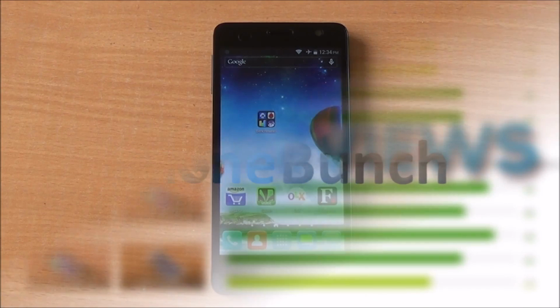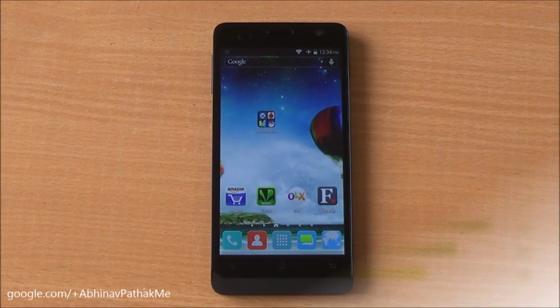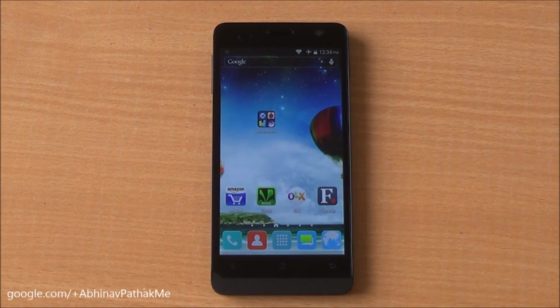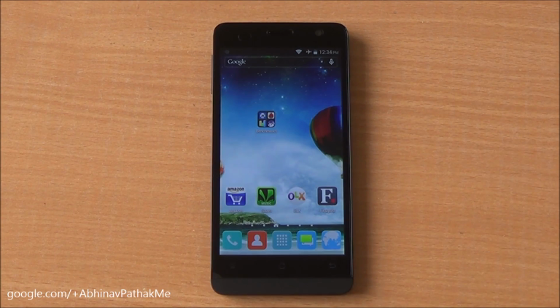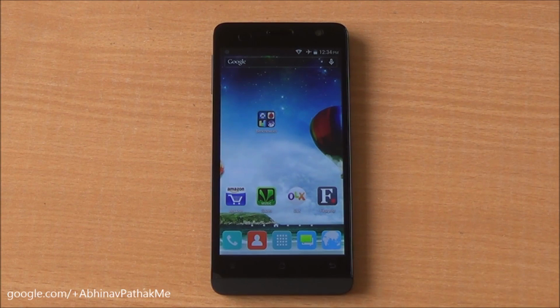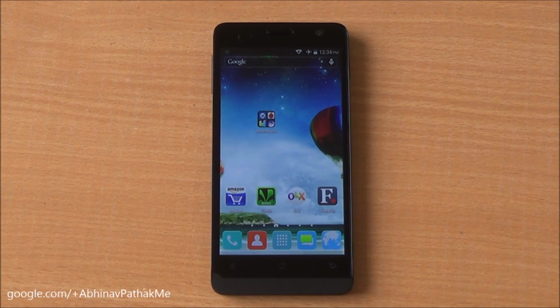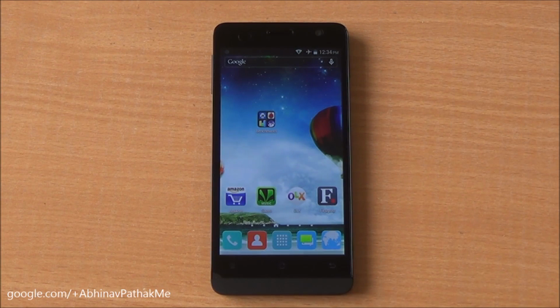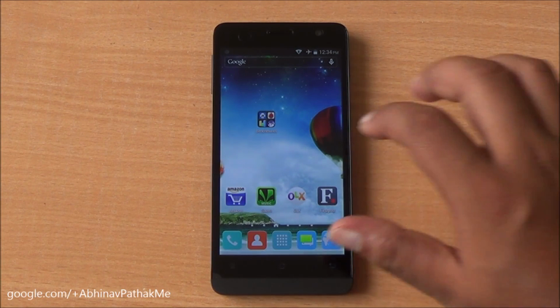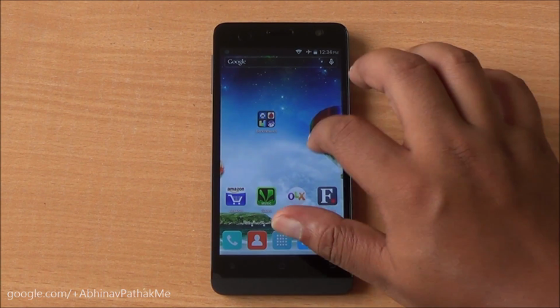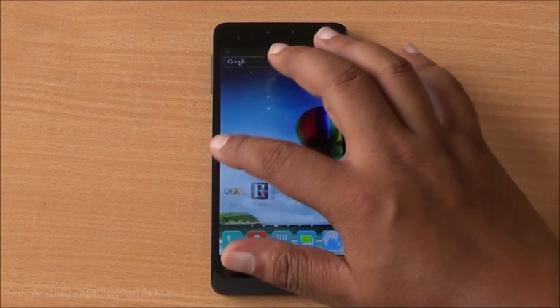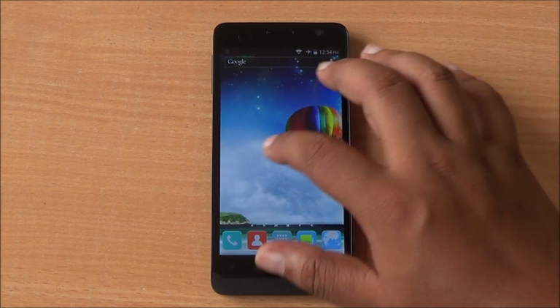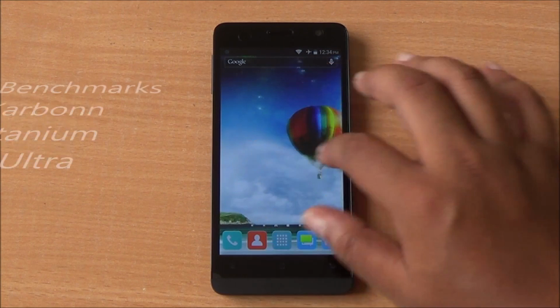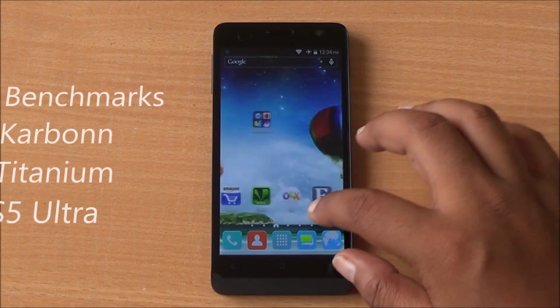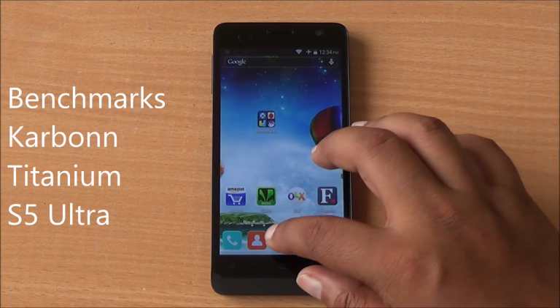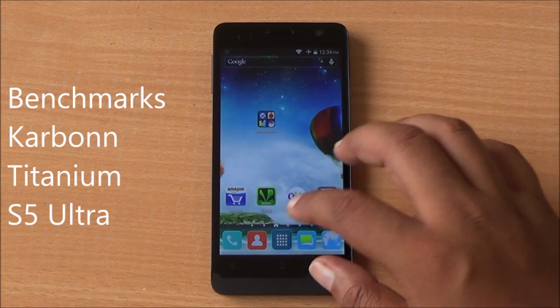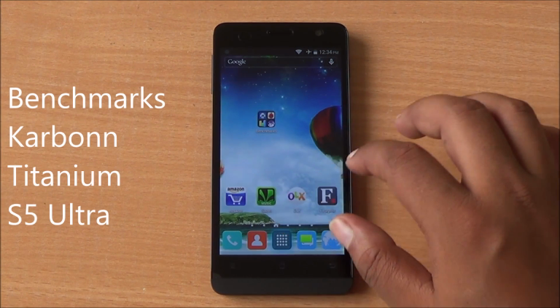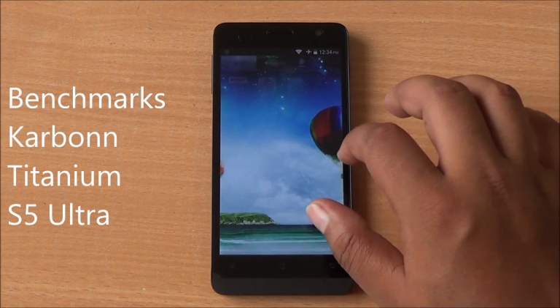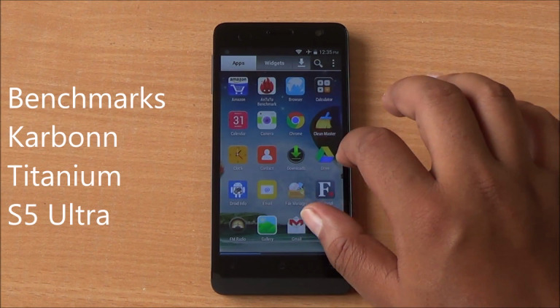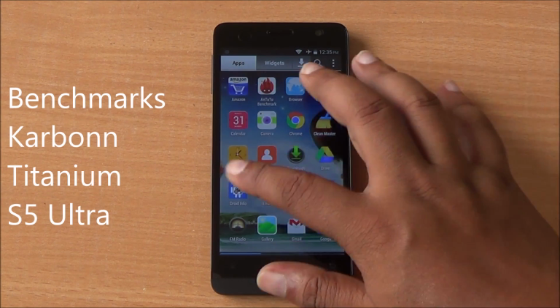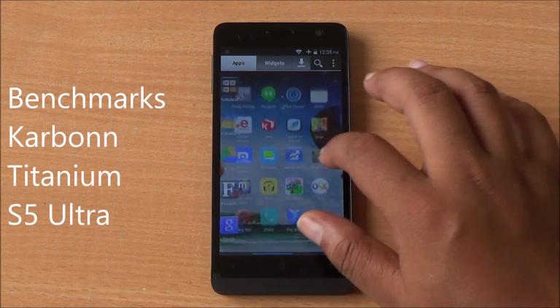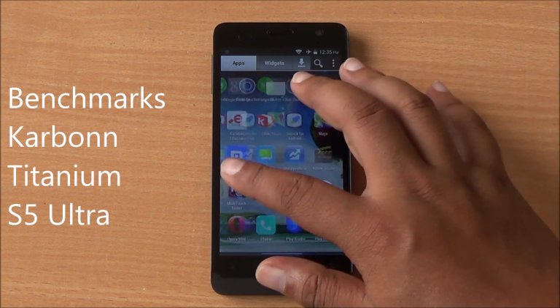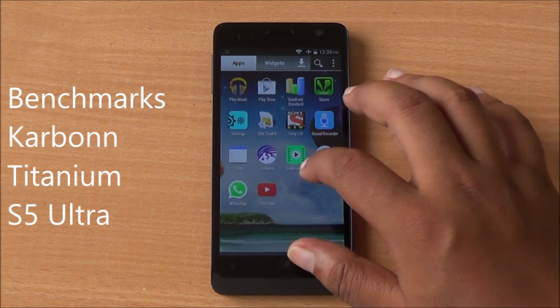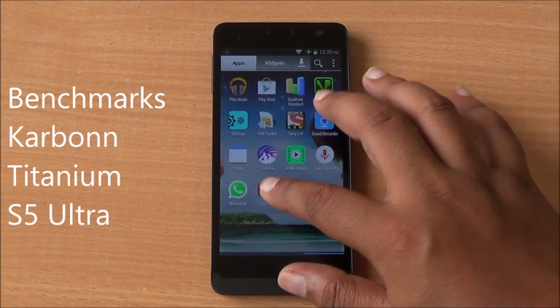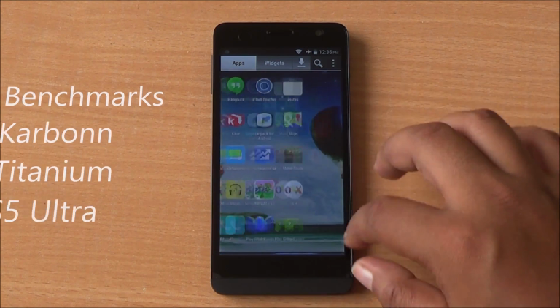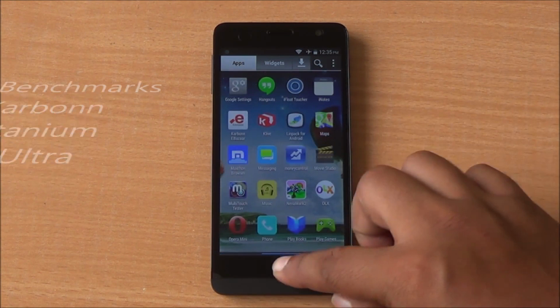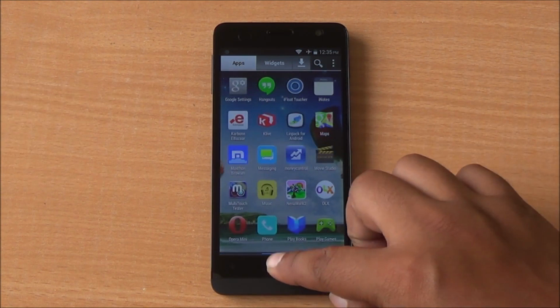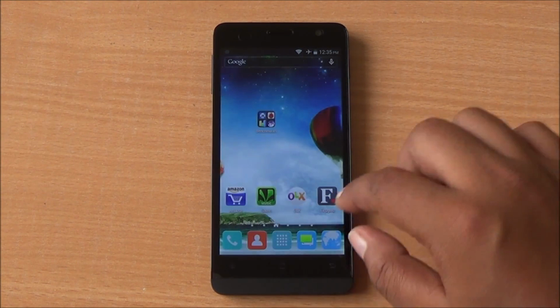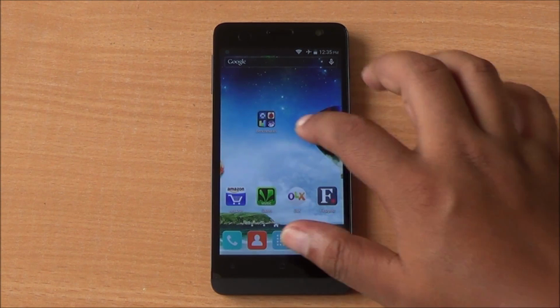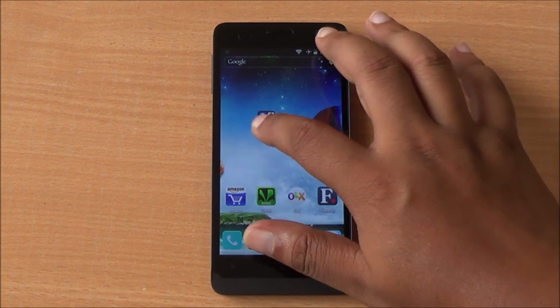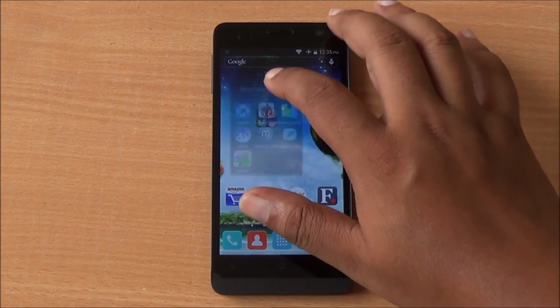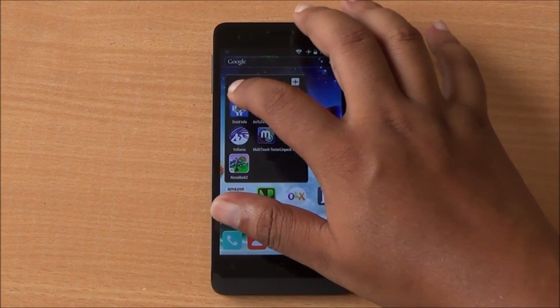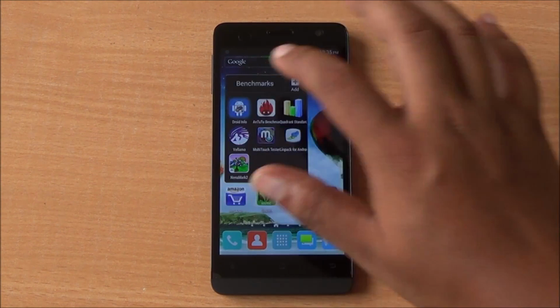Hi everyone, this is Abhinav from PhoneBunch and today we are benchmarking the Carbon Titanium S5 Ultra, available for Rs. 7000.